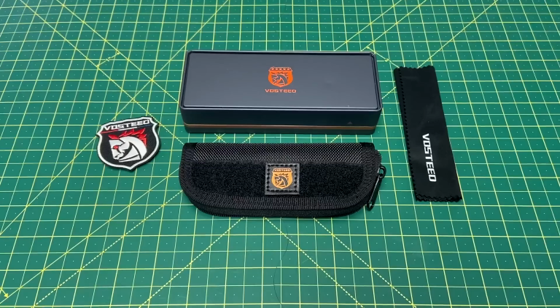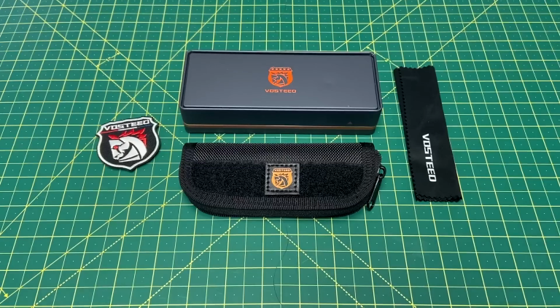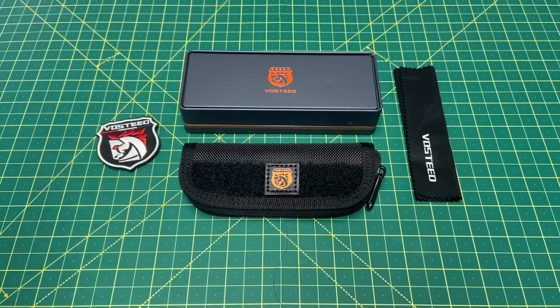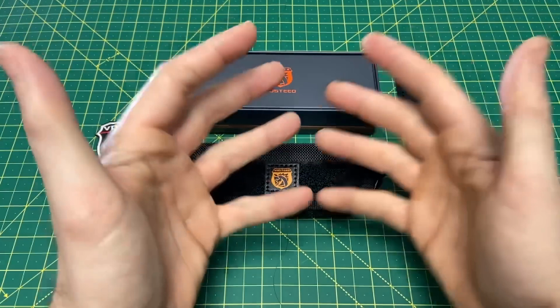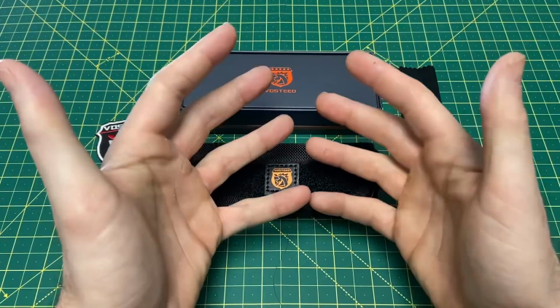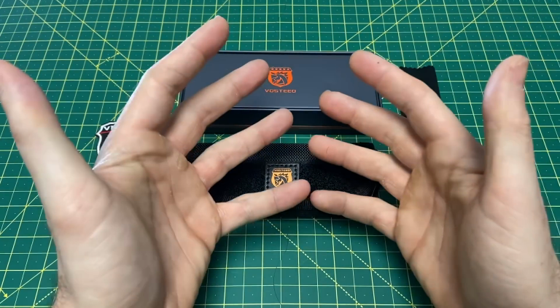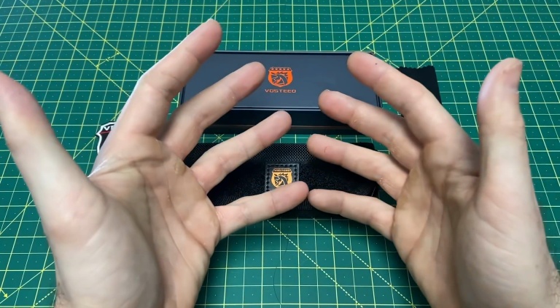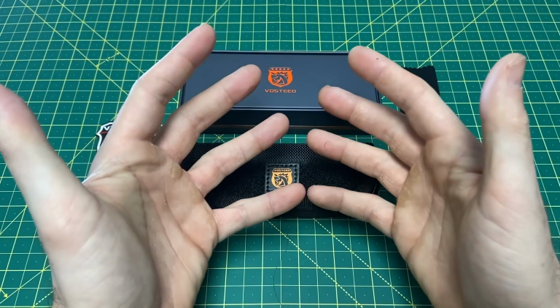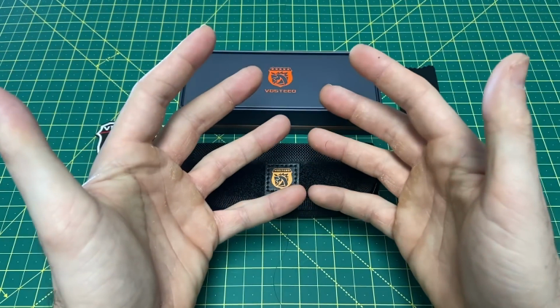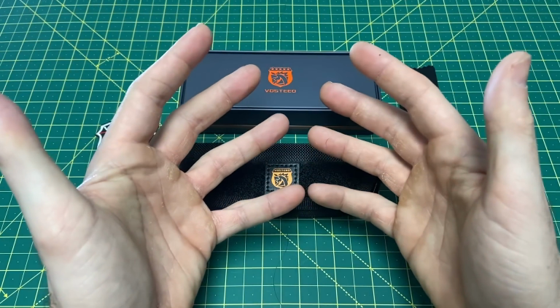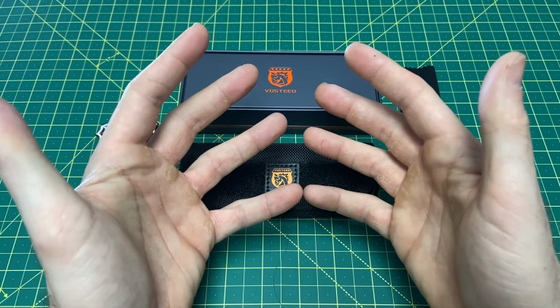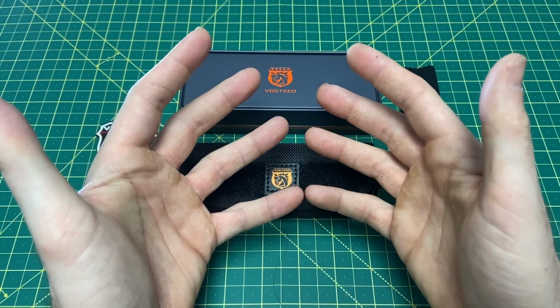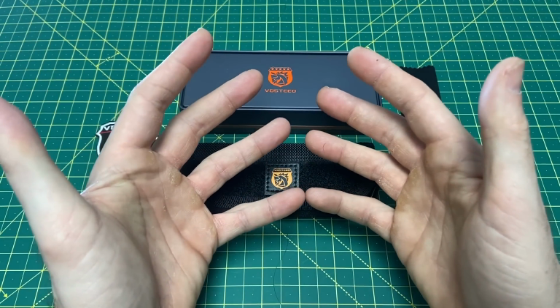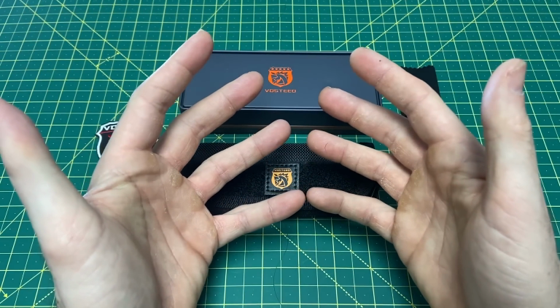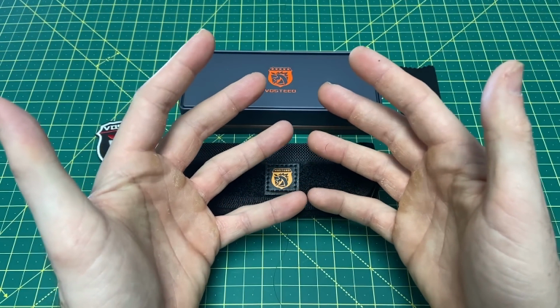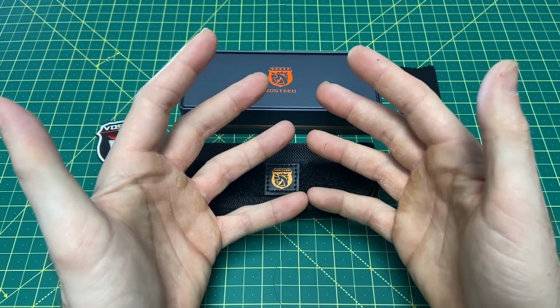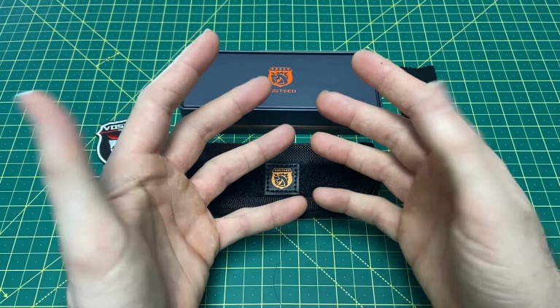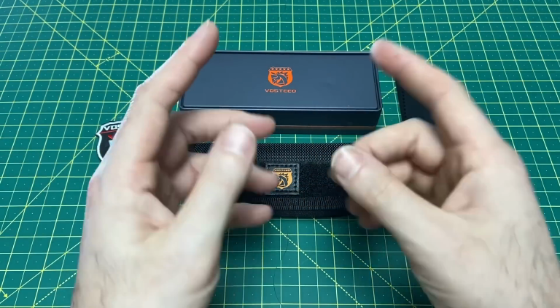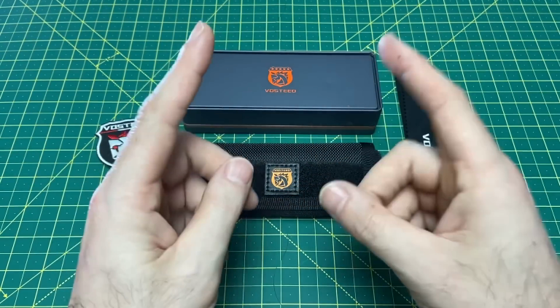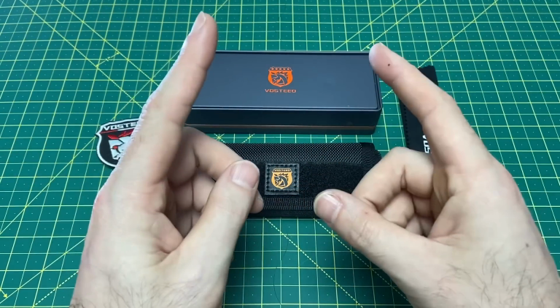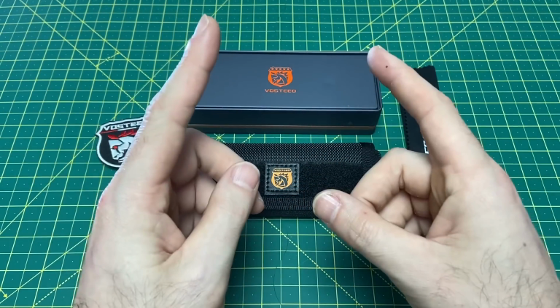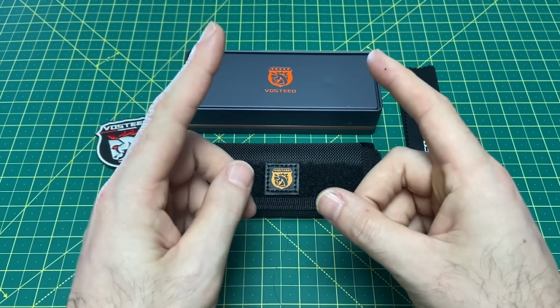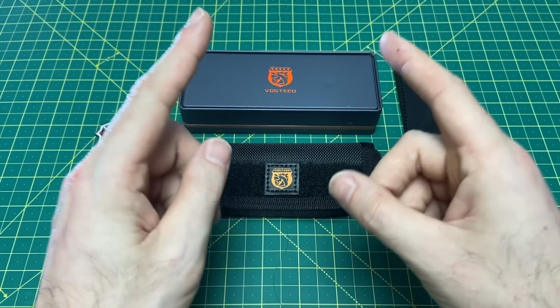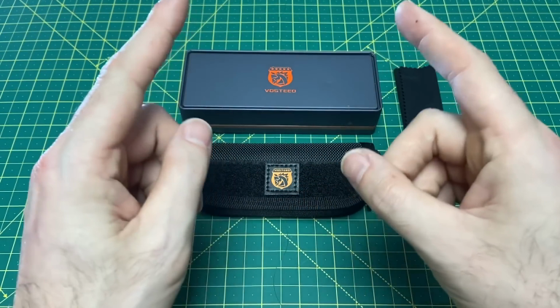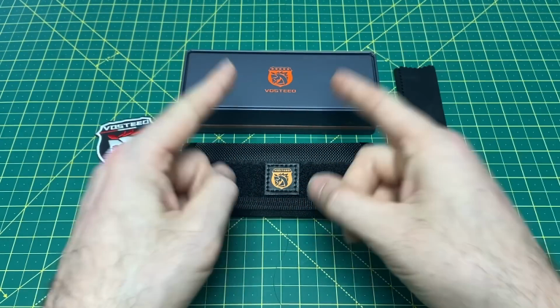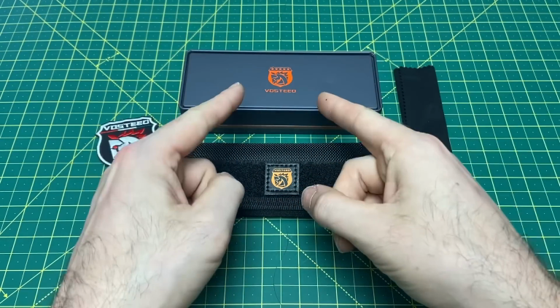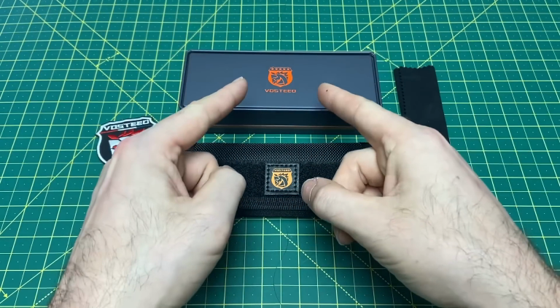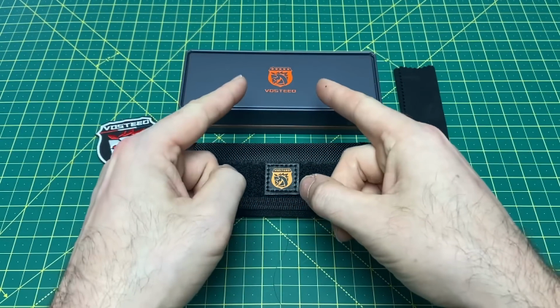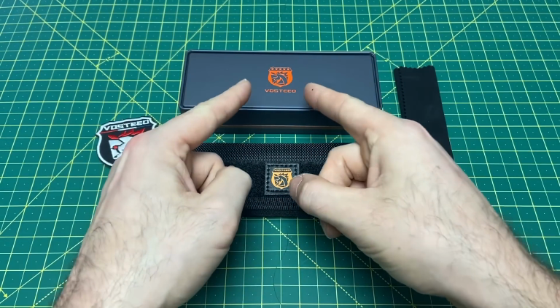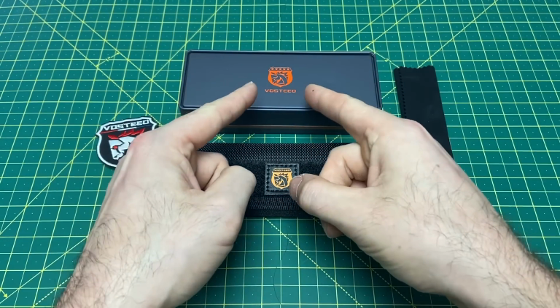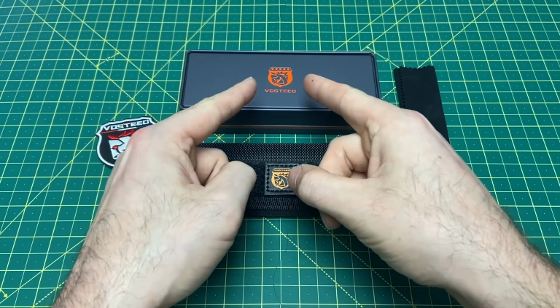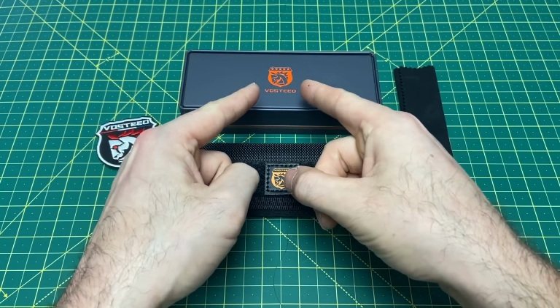Greetings, YouTubians, and welcome back to Wayne Sharp World, where today we are talking all Vosteed knives.